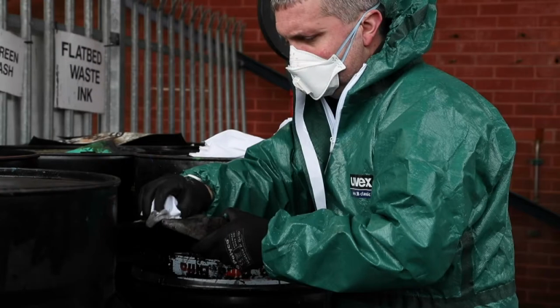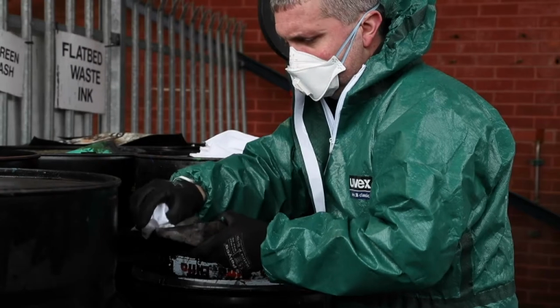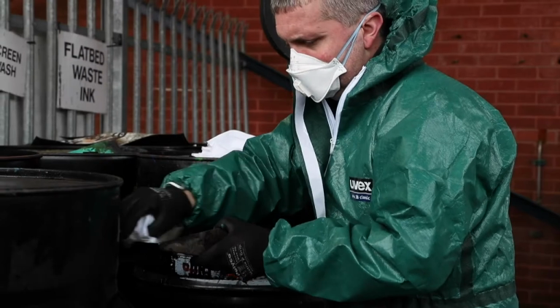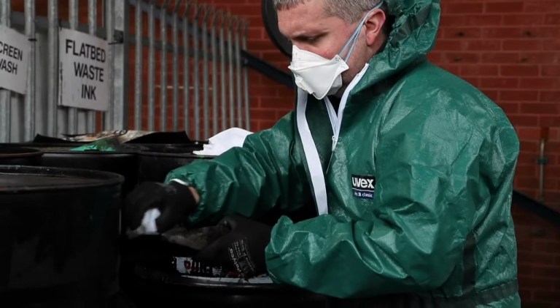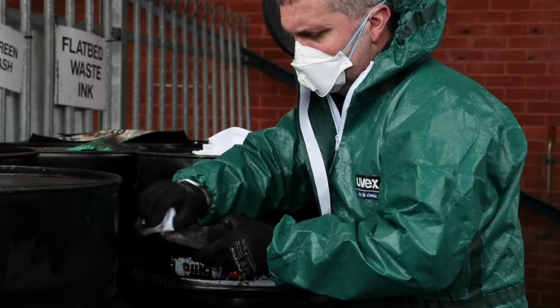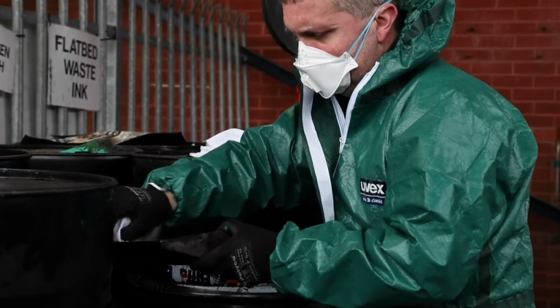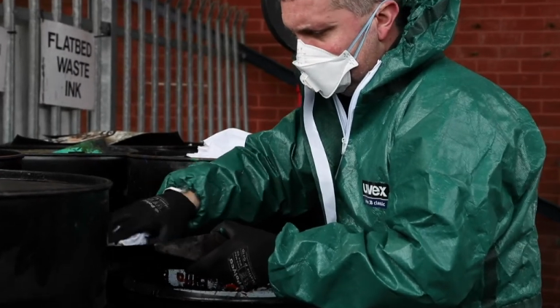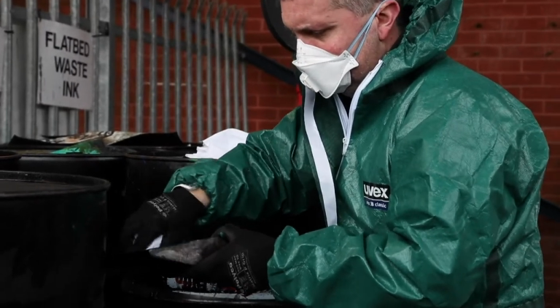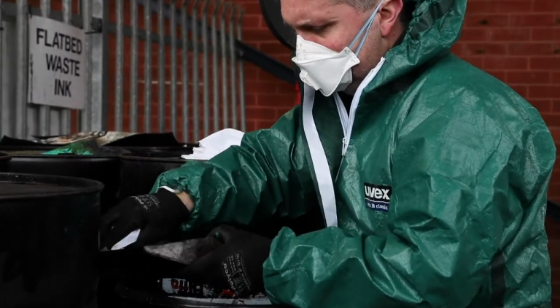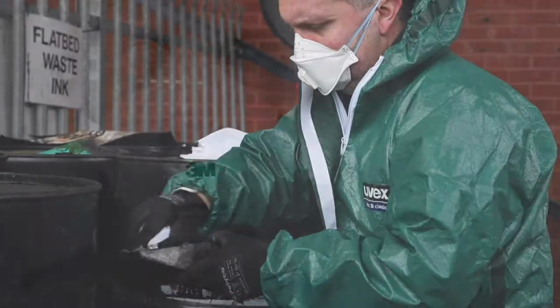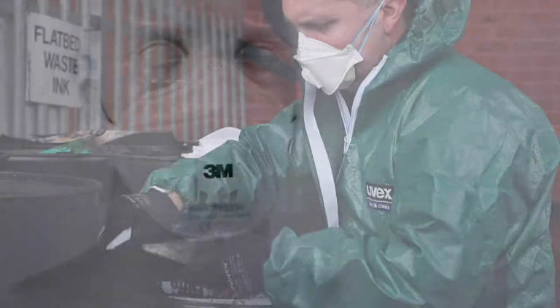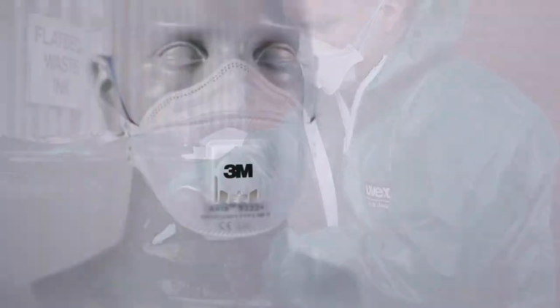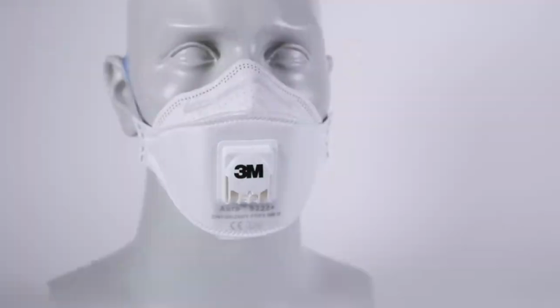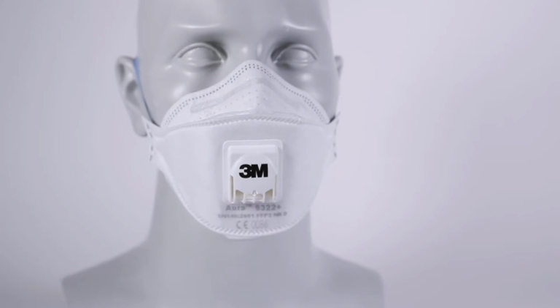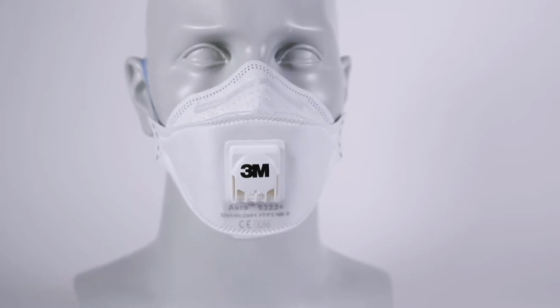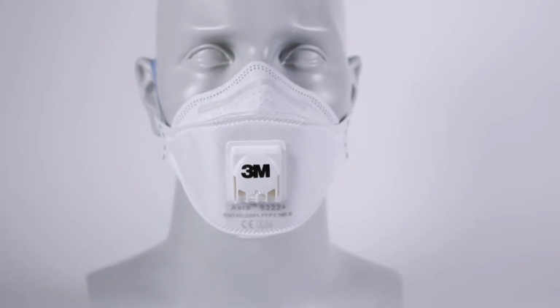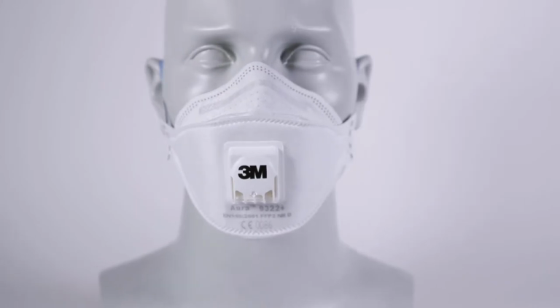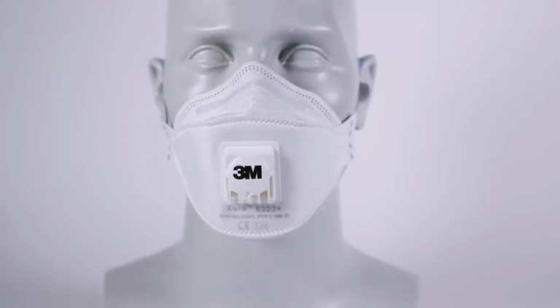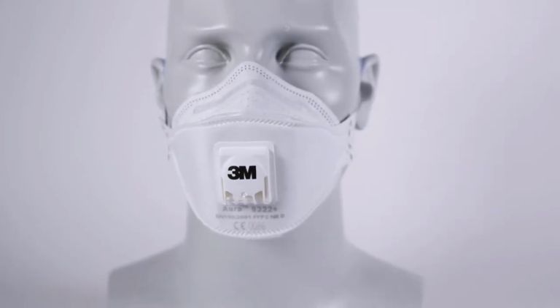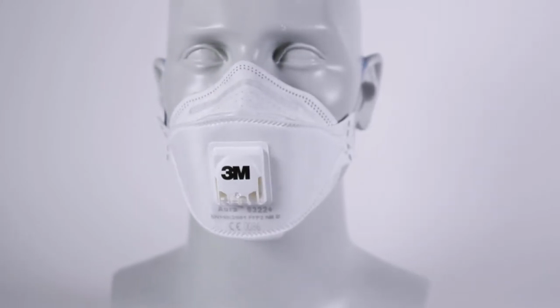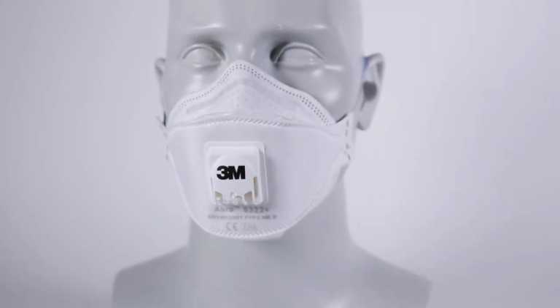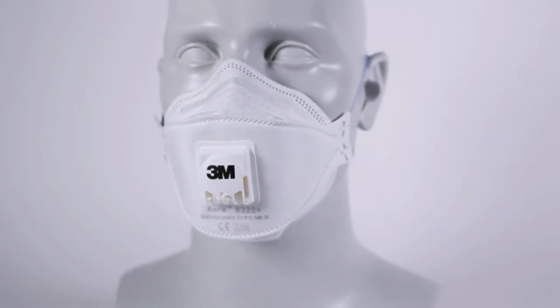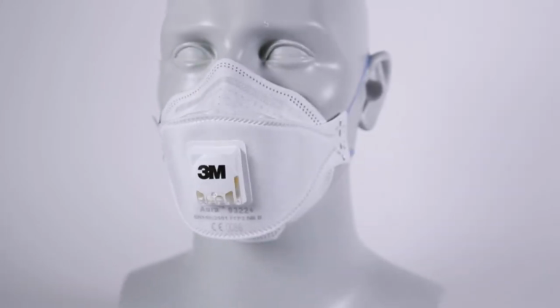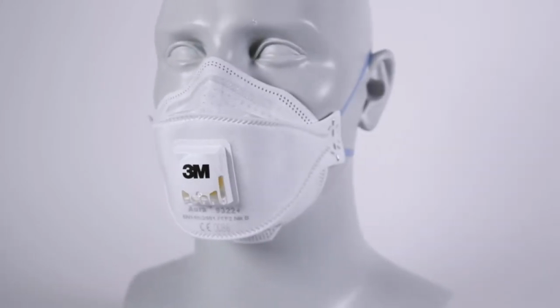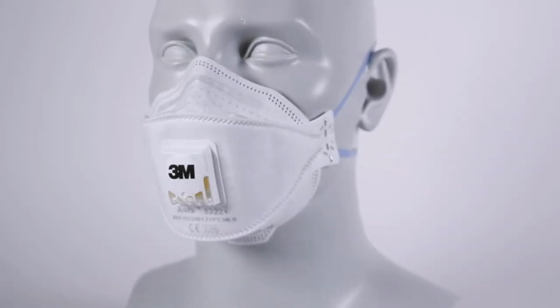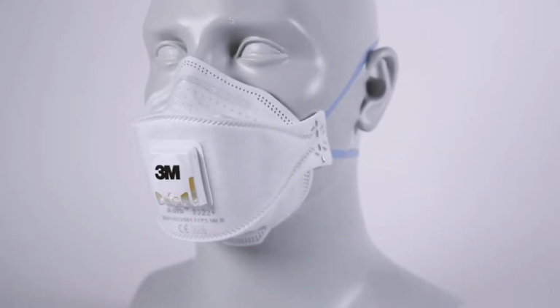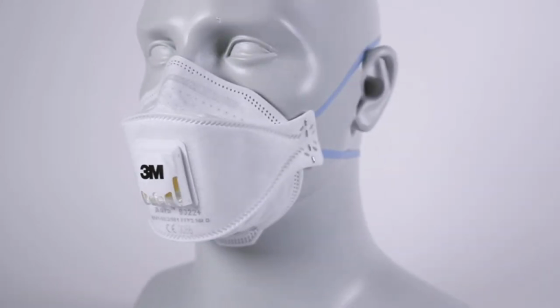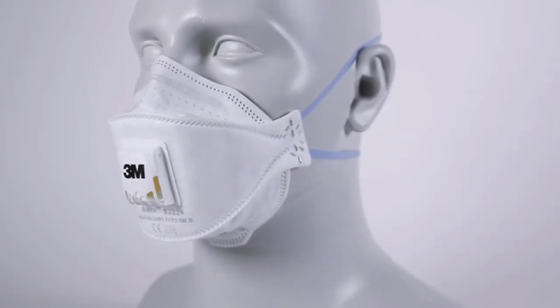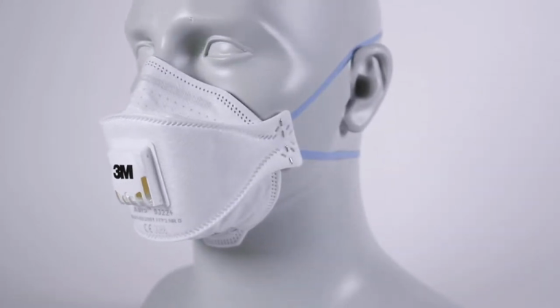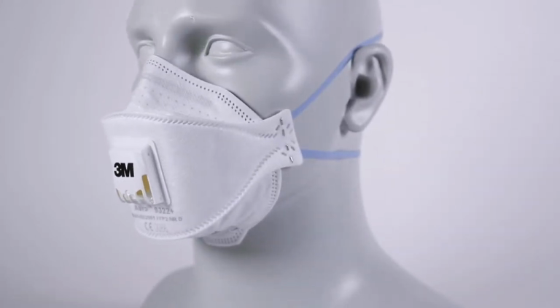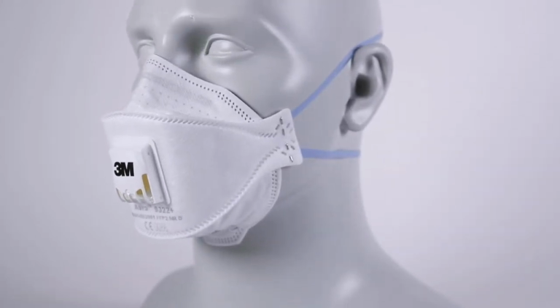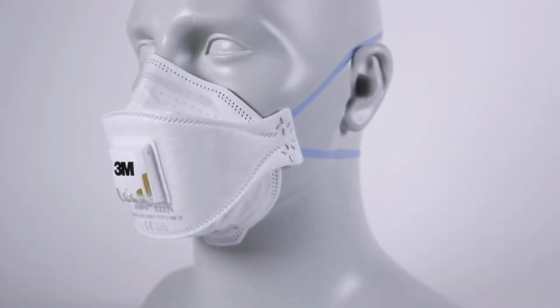Chin tab, smooth inner cover web and large nose foam provide a comfortable secure fit and easy removal, ideal for prolonged use.